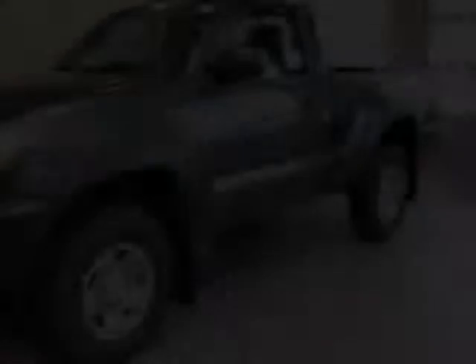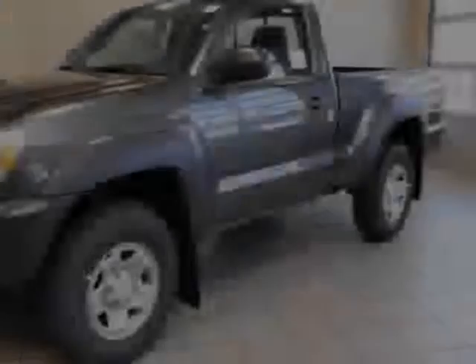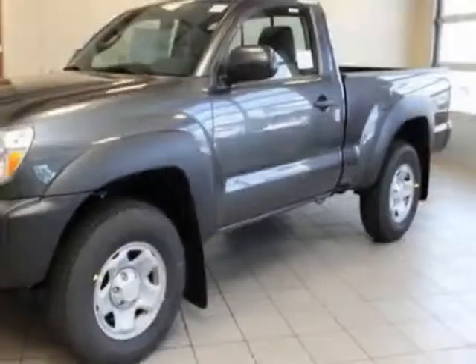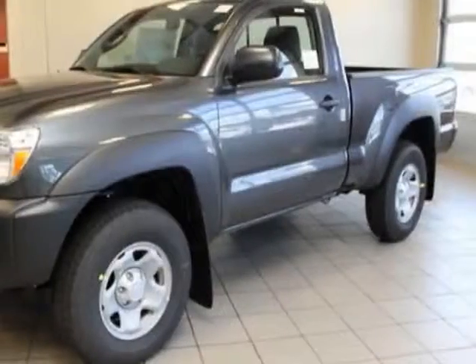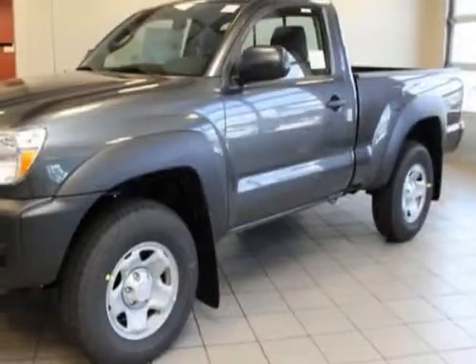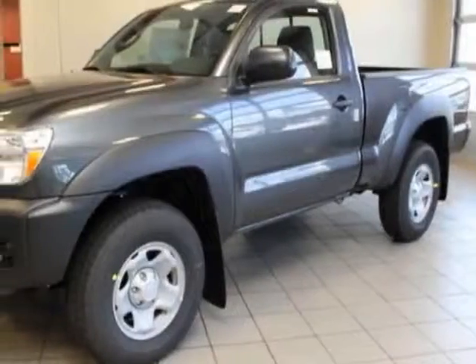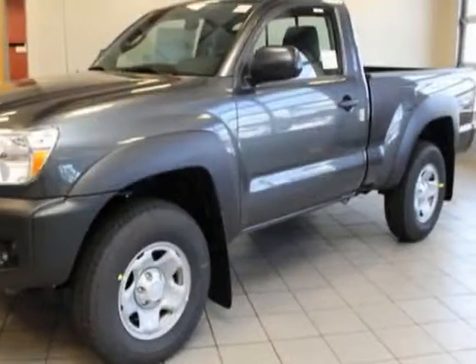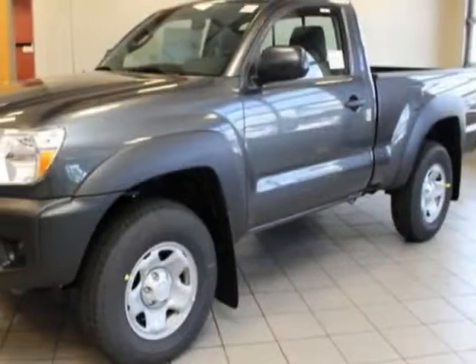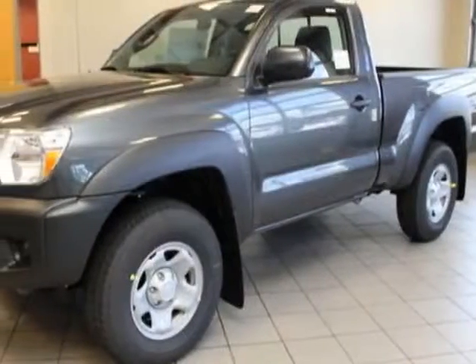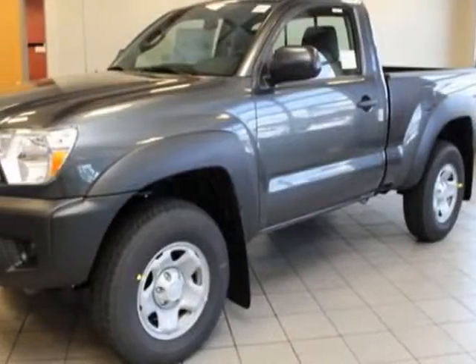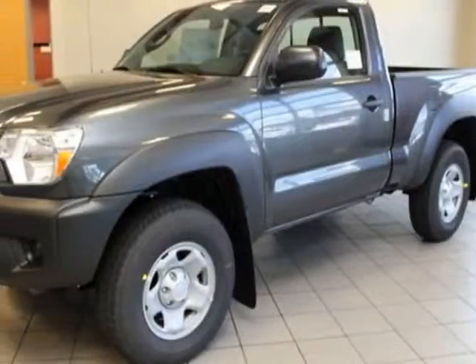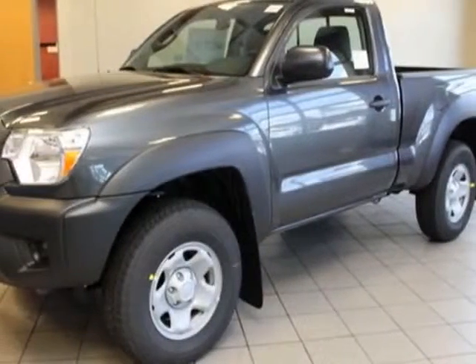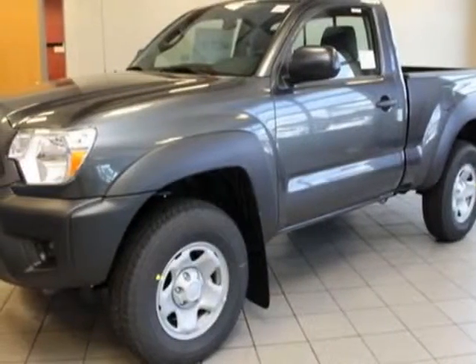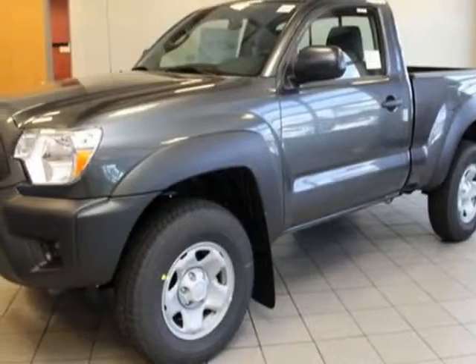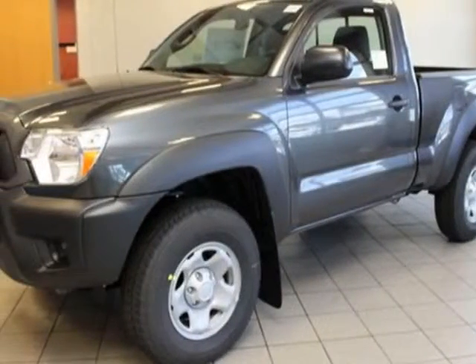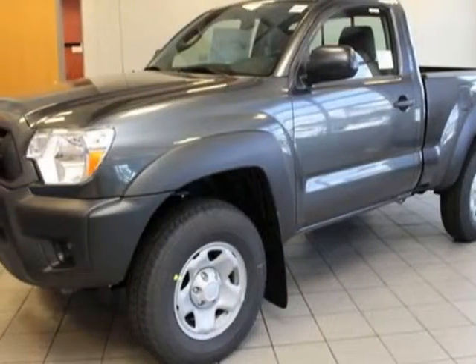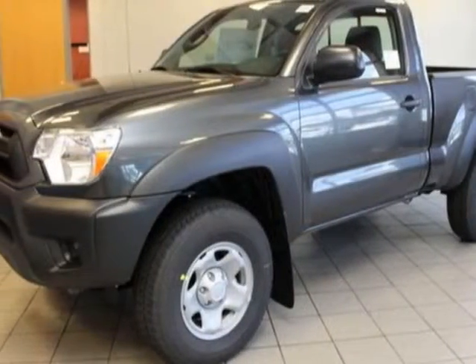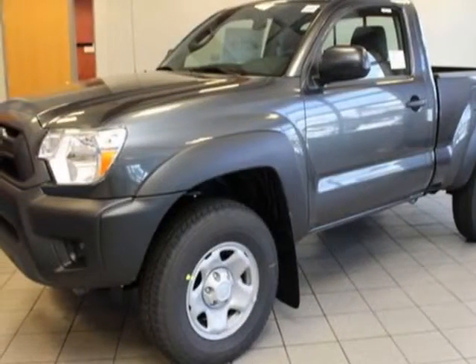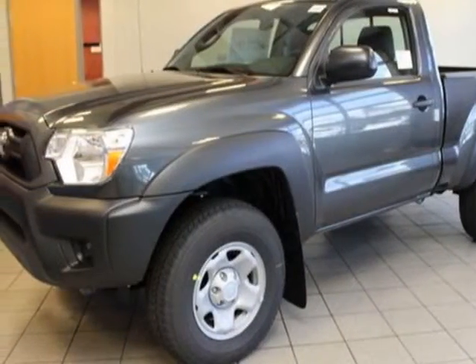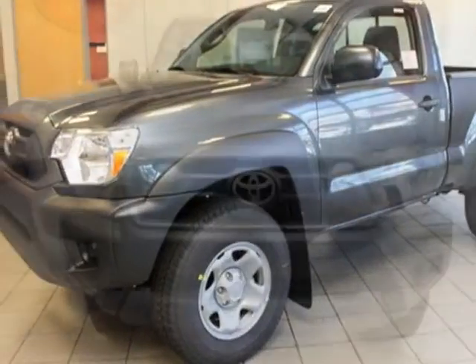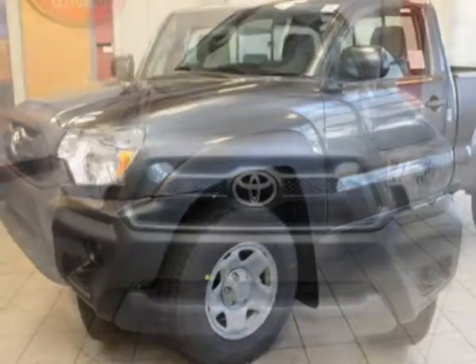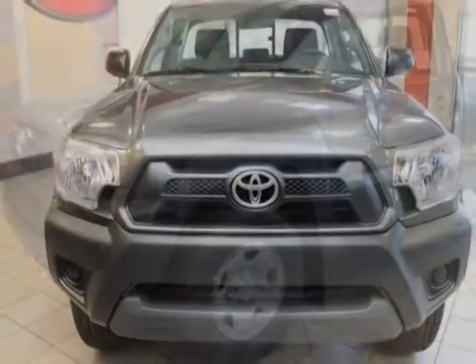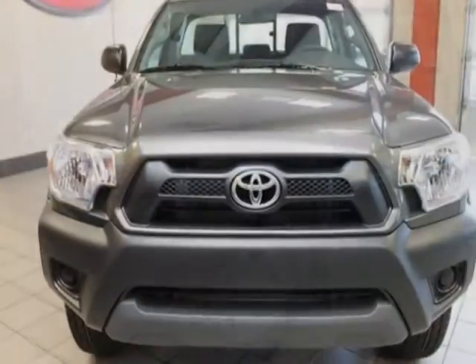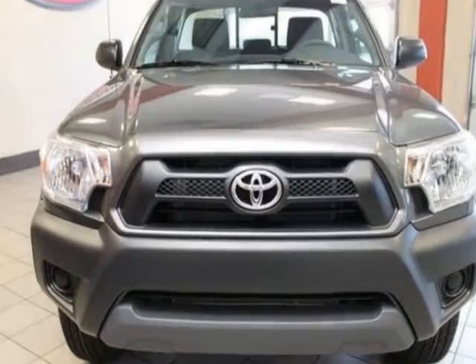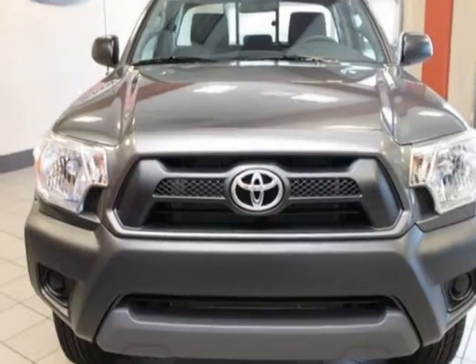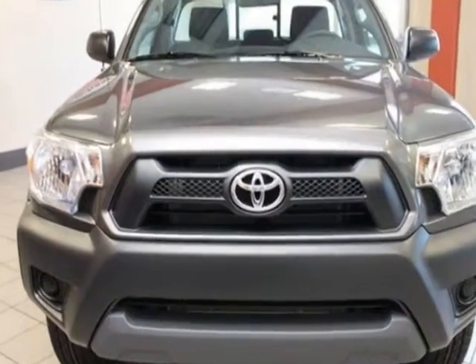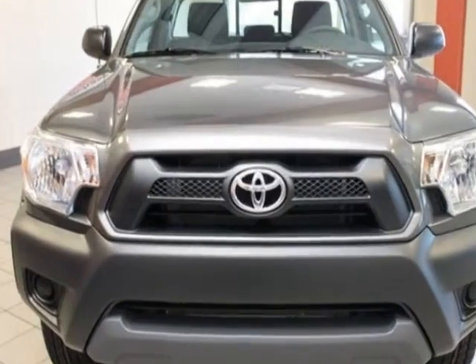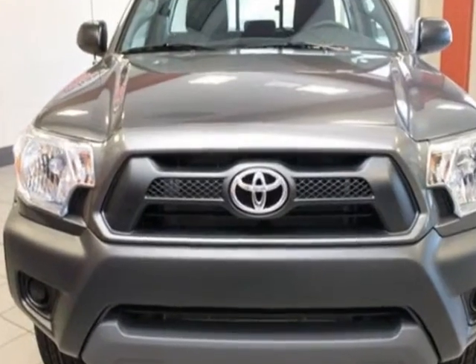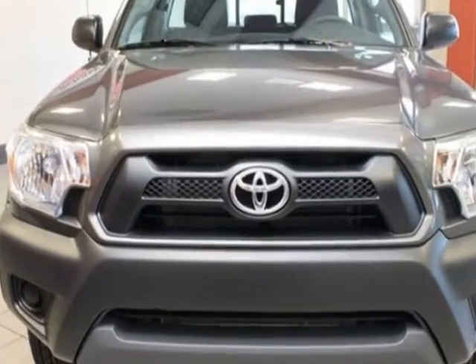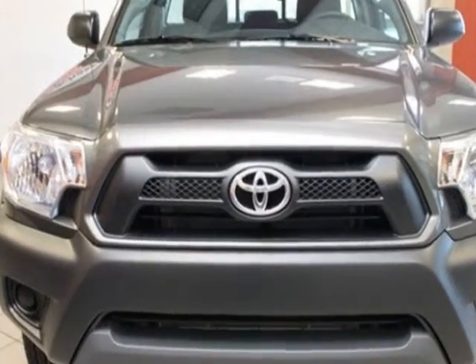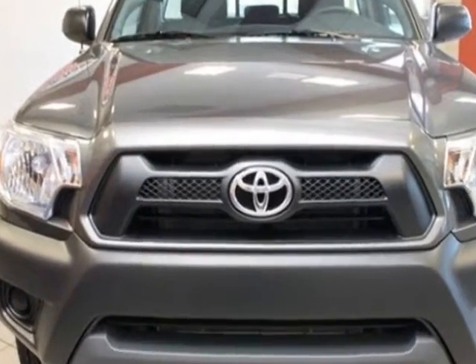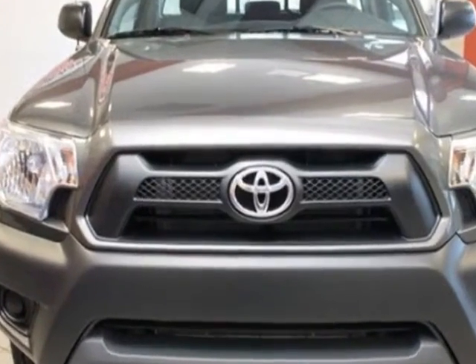Look at this new 2013 Toyota Tacoma. For your protection, this vehicle has a full factory warranty.